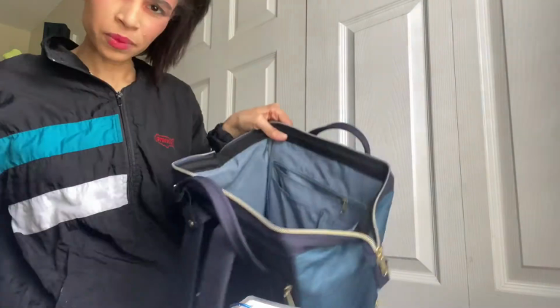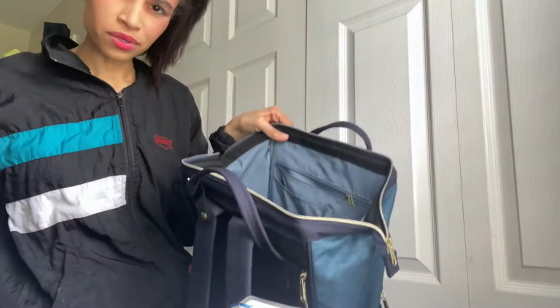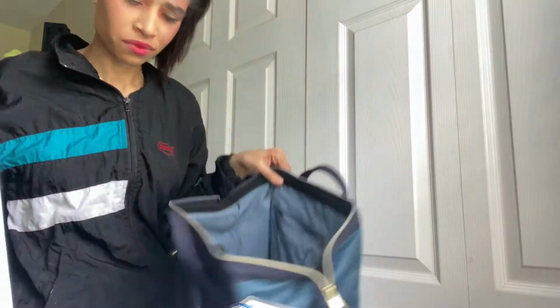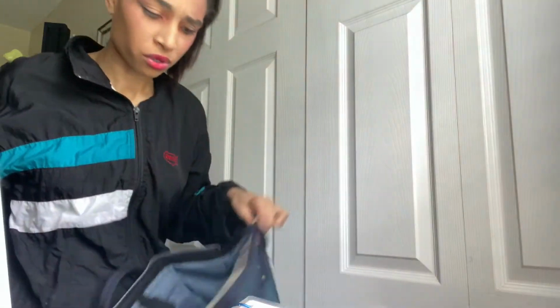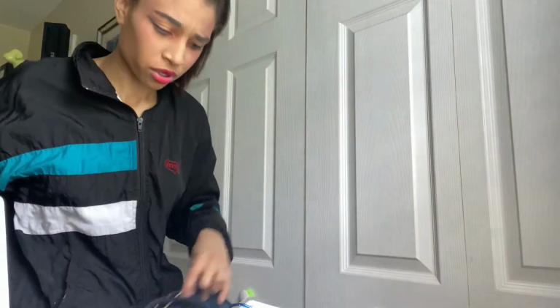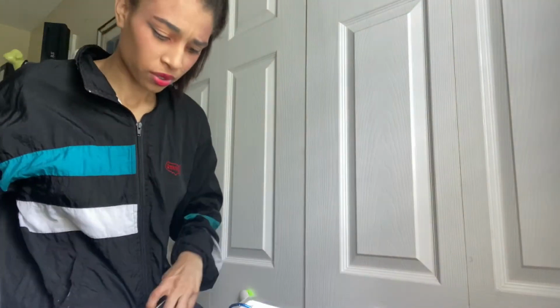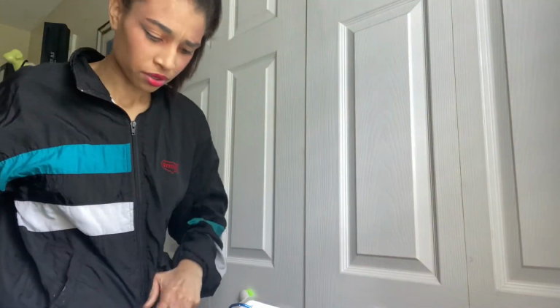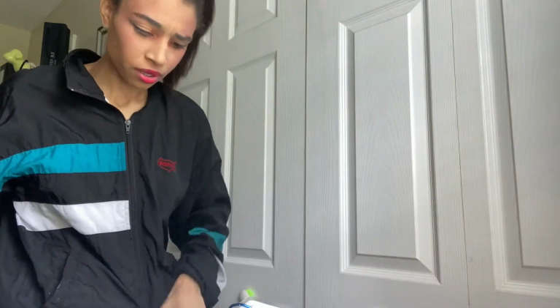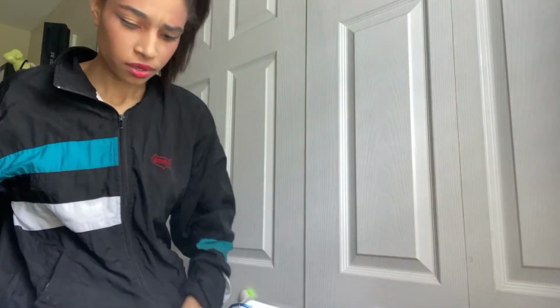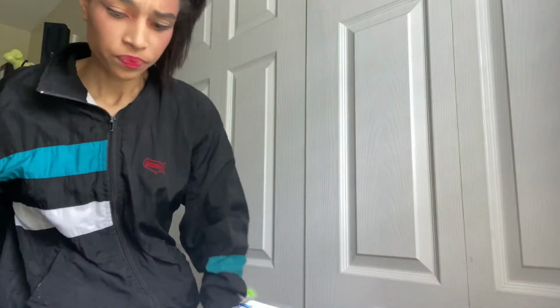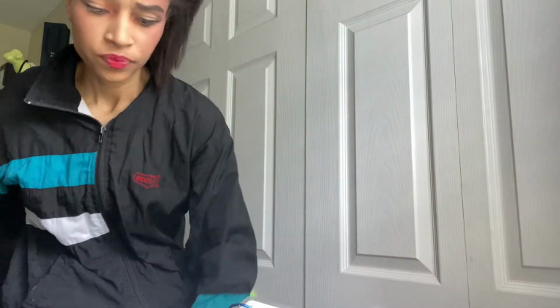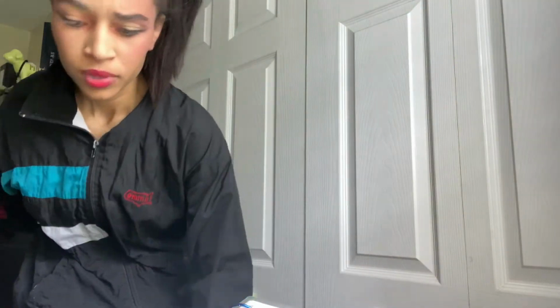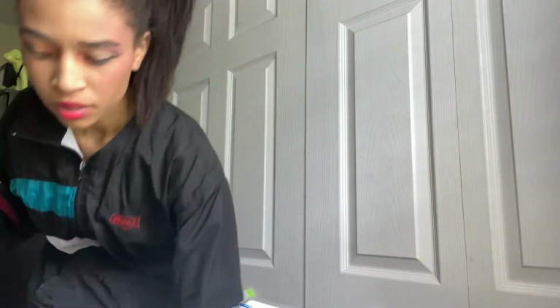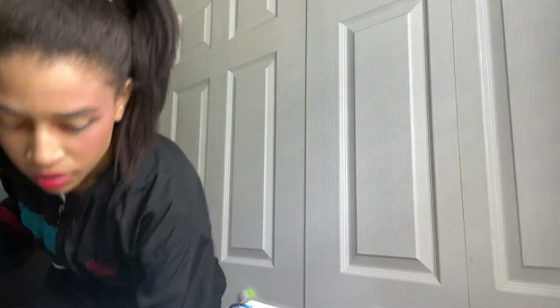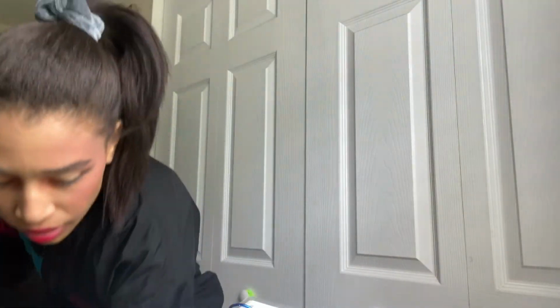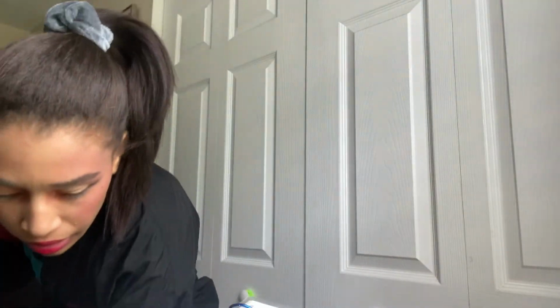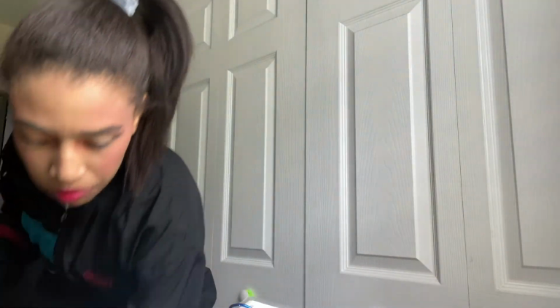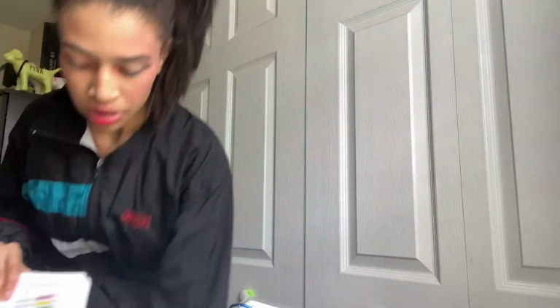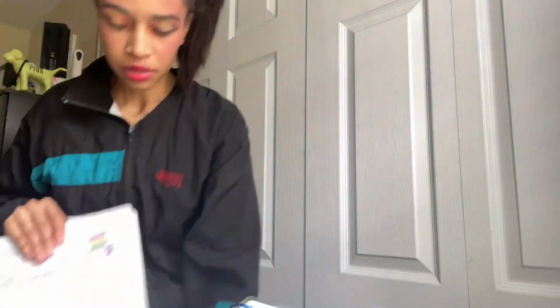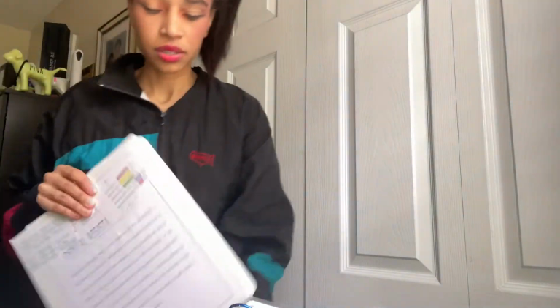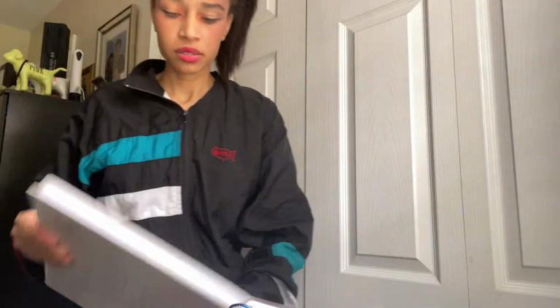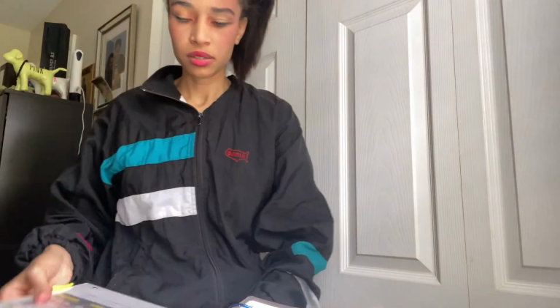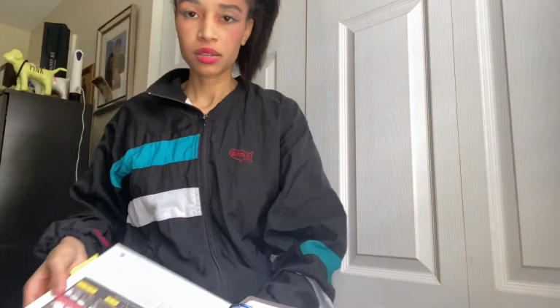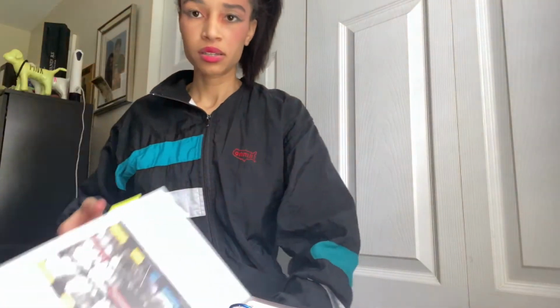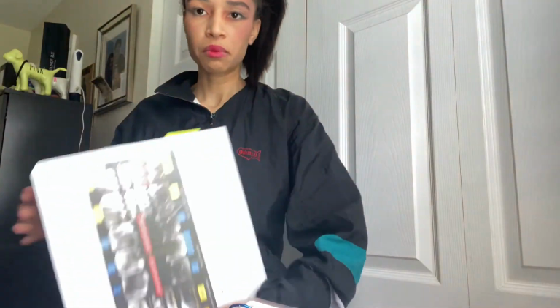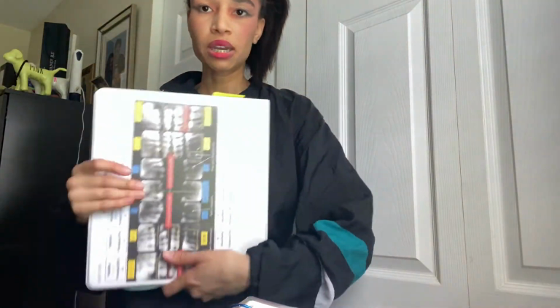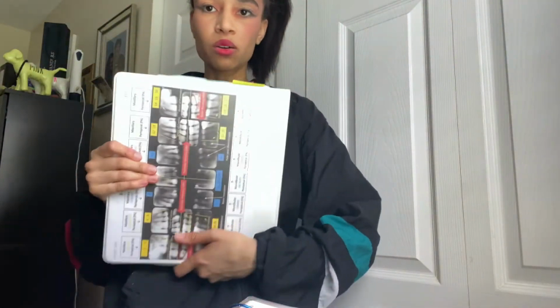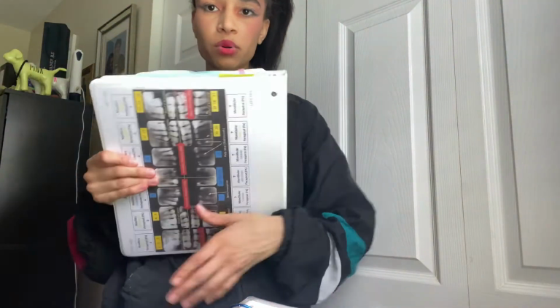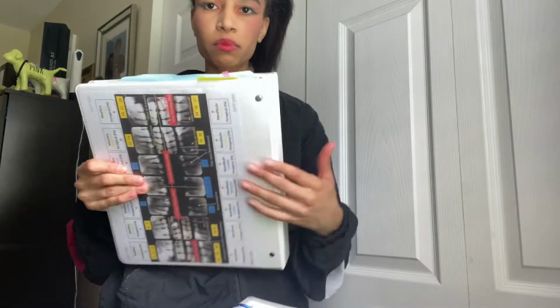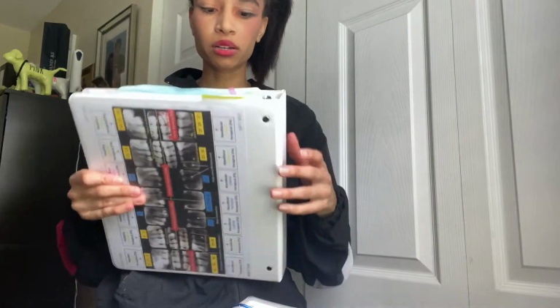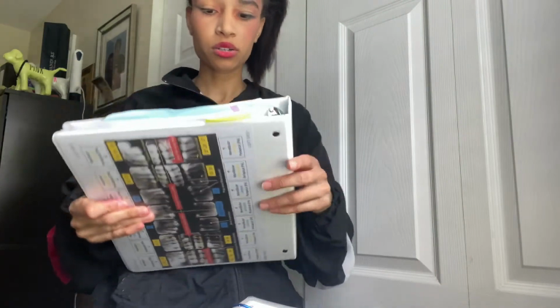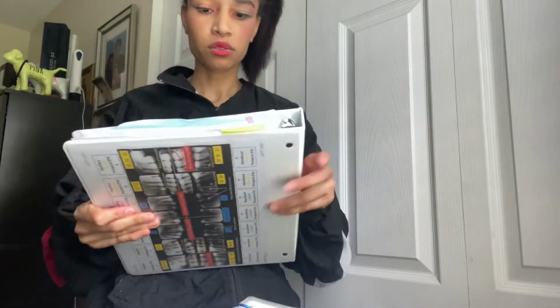And this is my main notebook — I'm not going to show you the inside of that one.